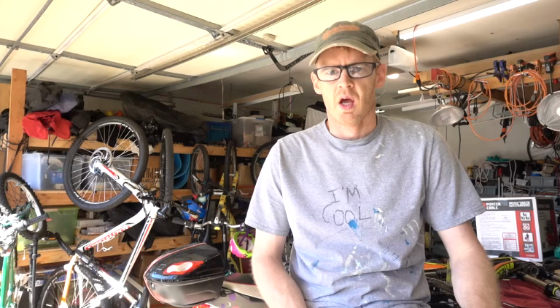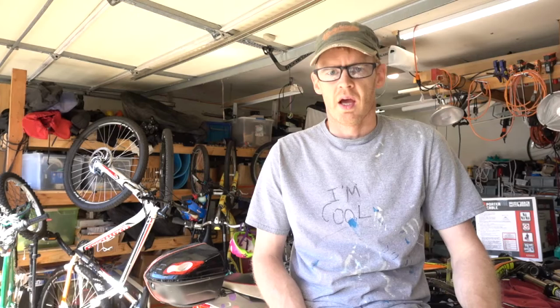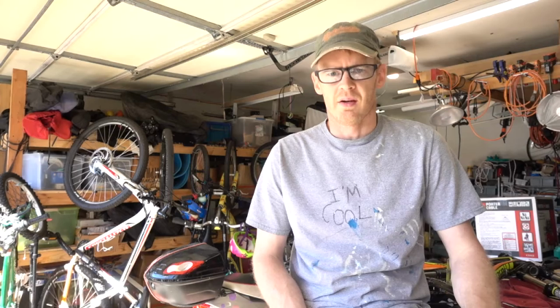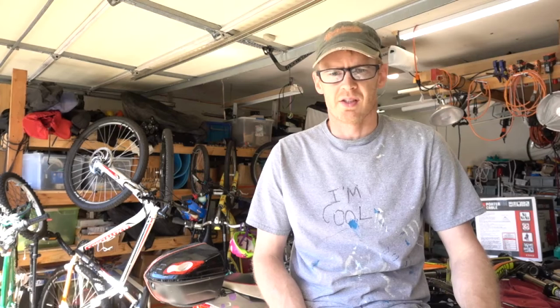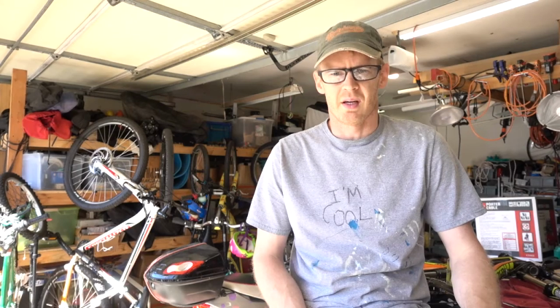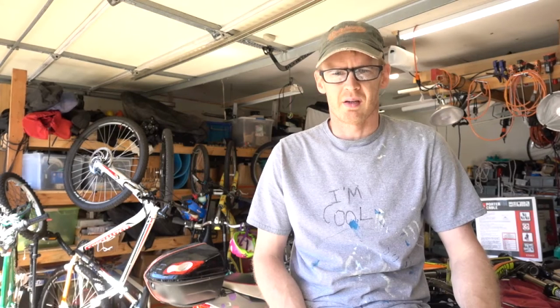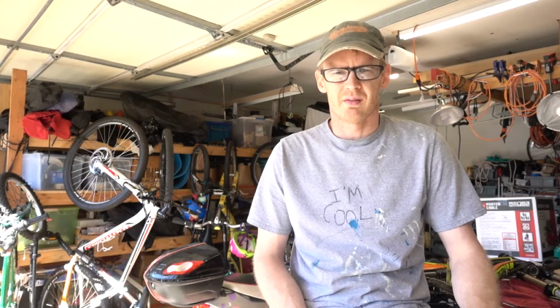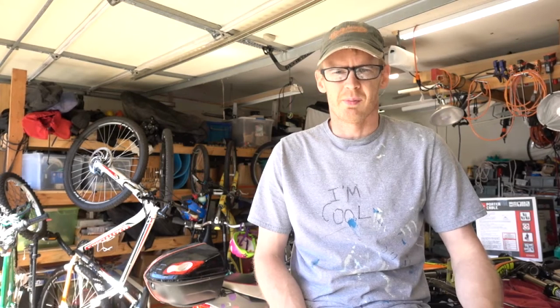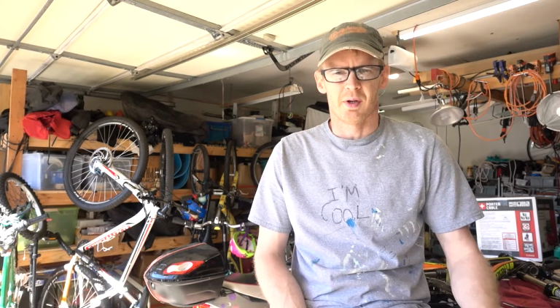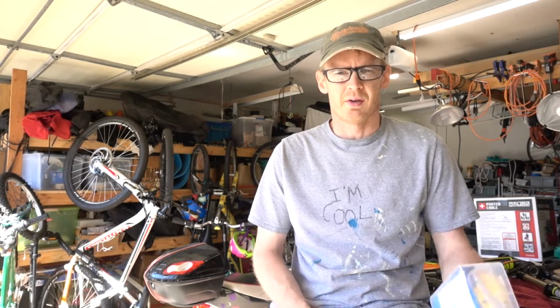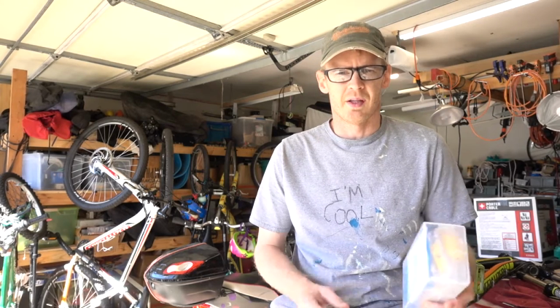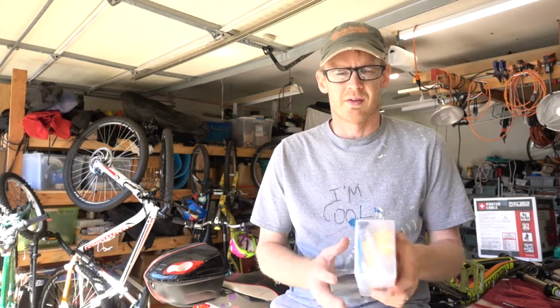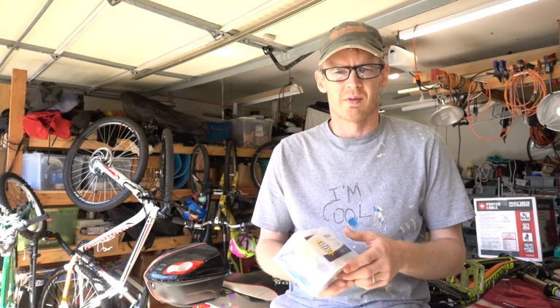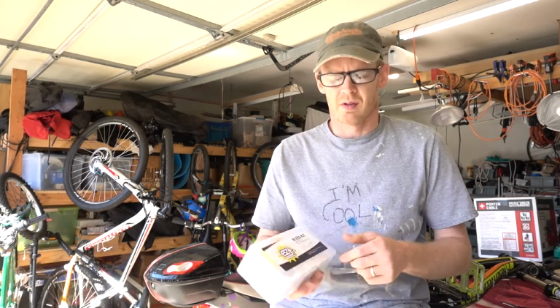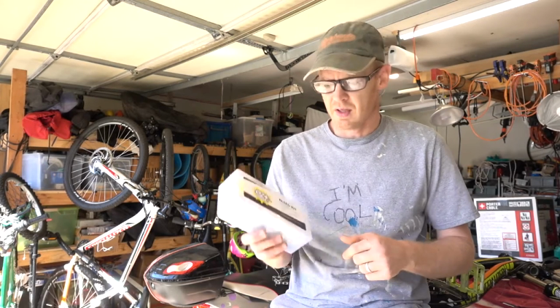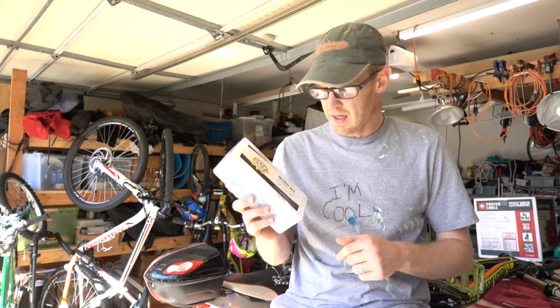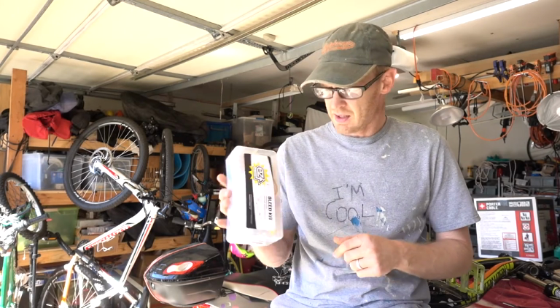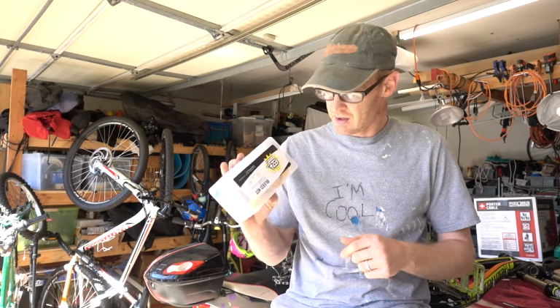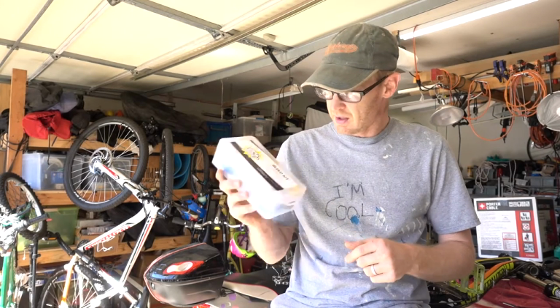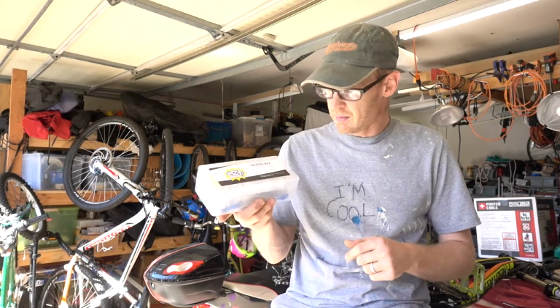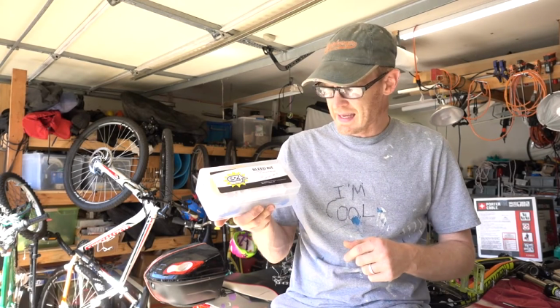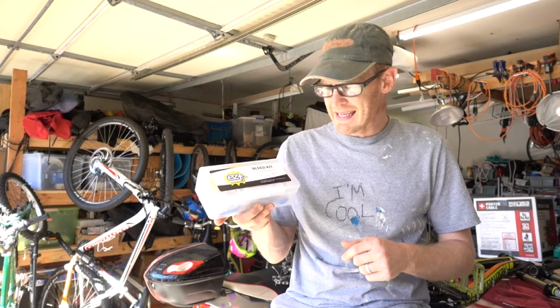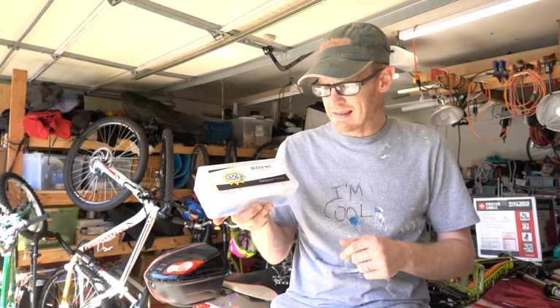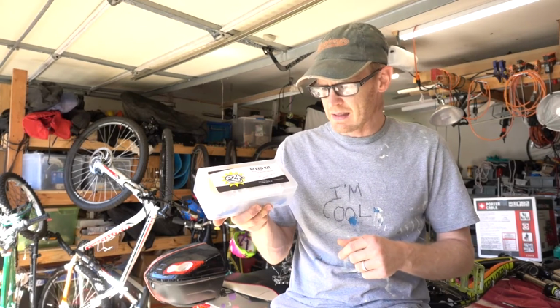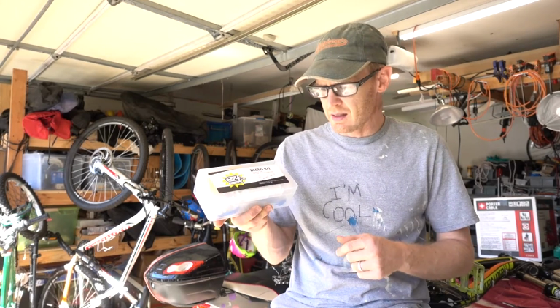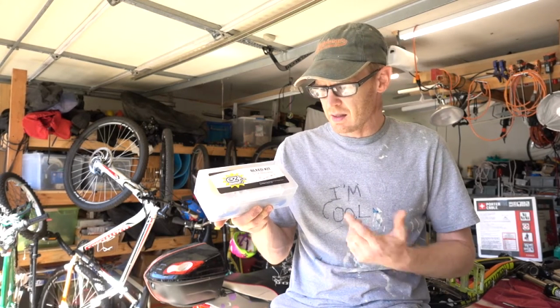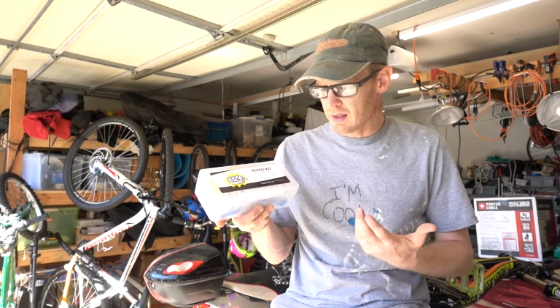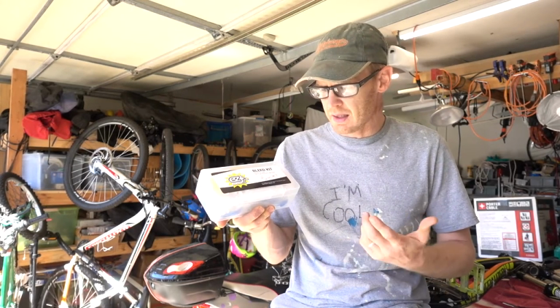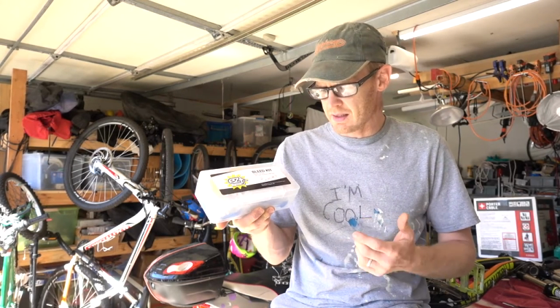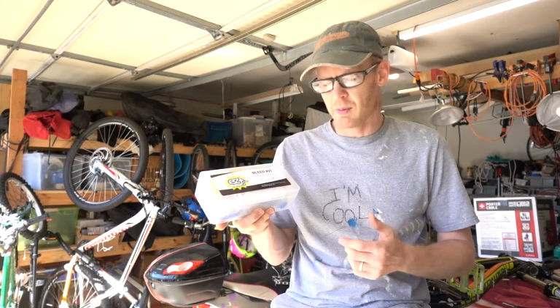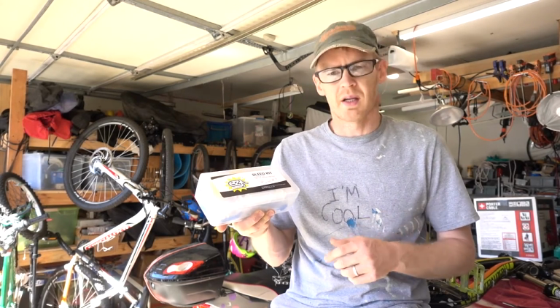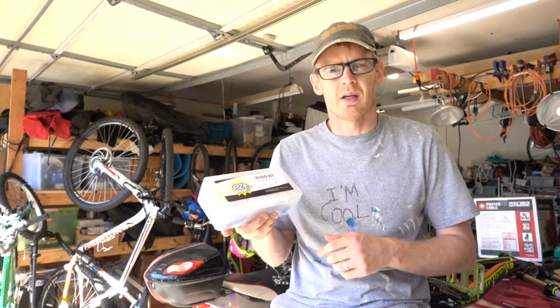Hey there, it's Derek from Derek Rads. Today I just got in my EZ disc brake kit.